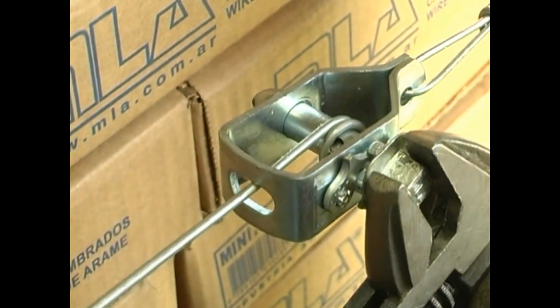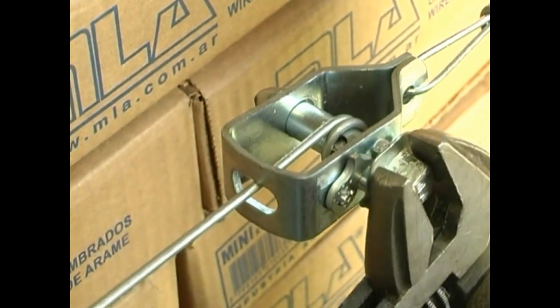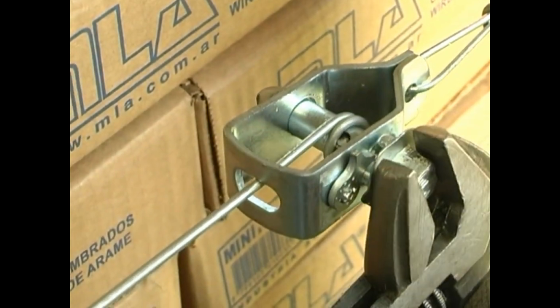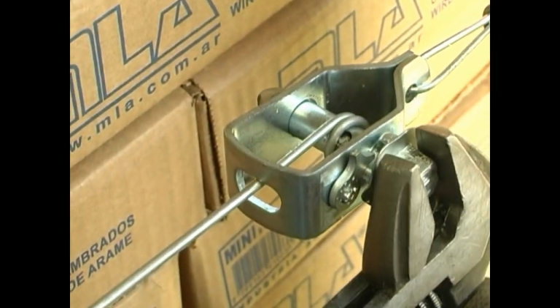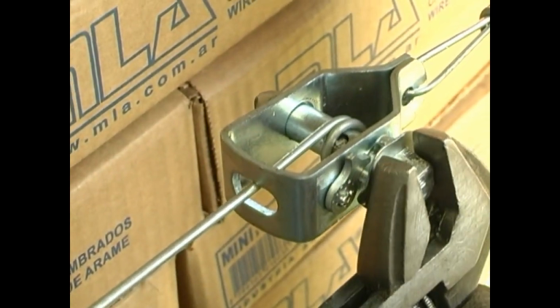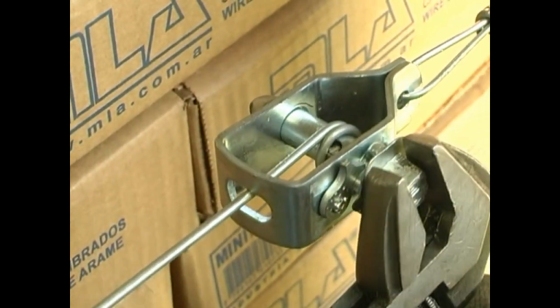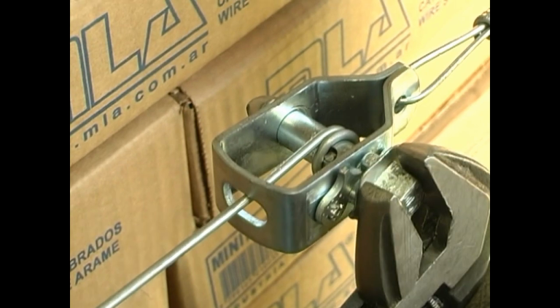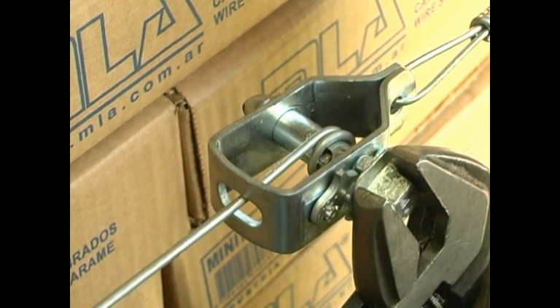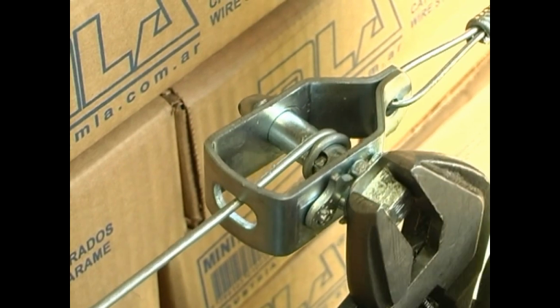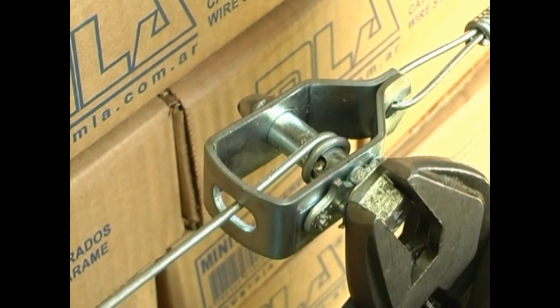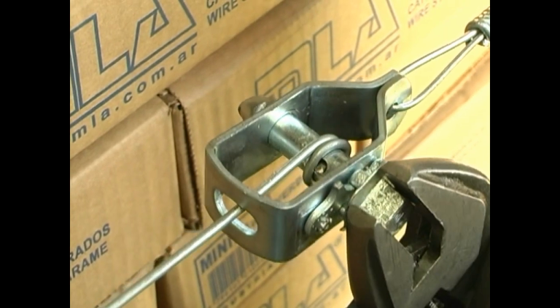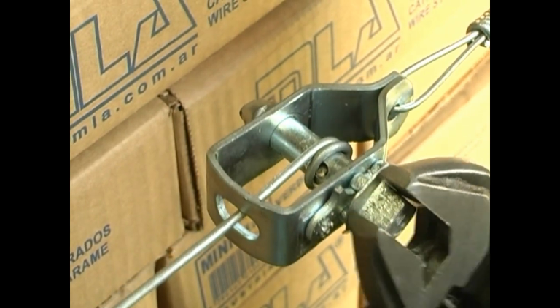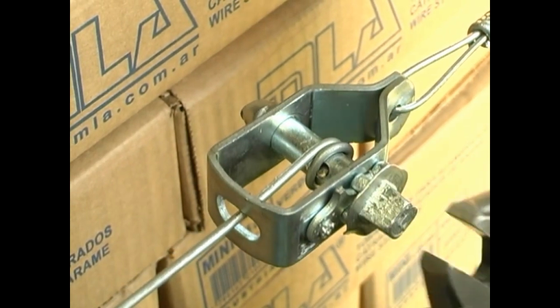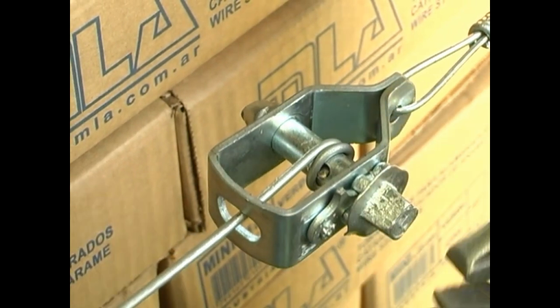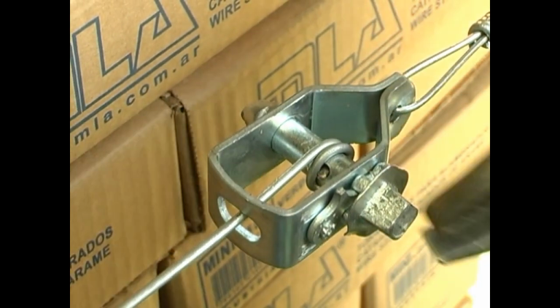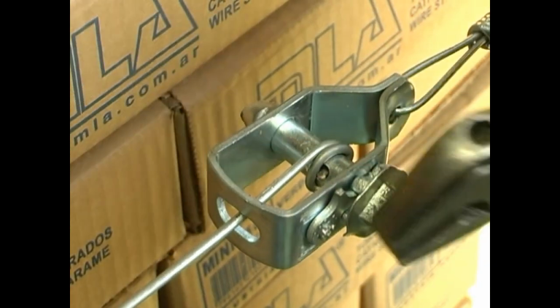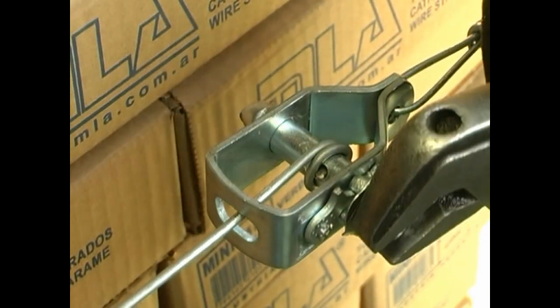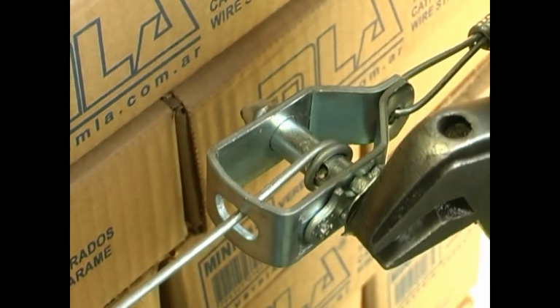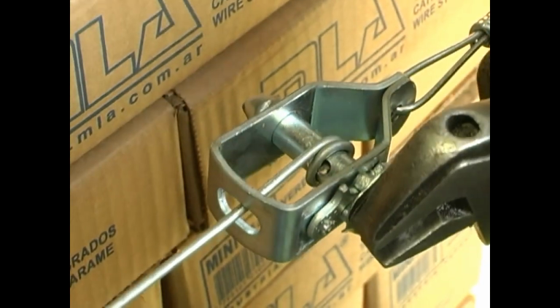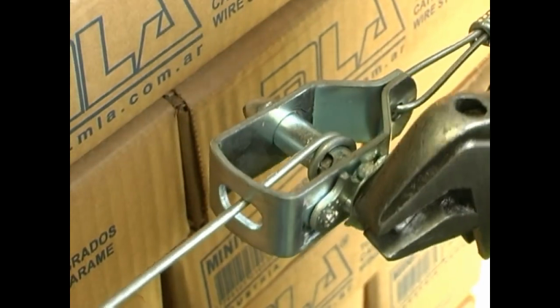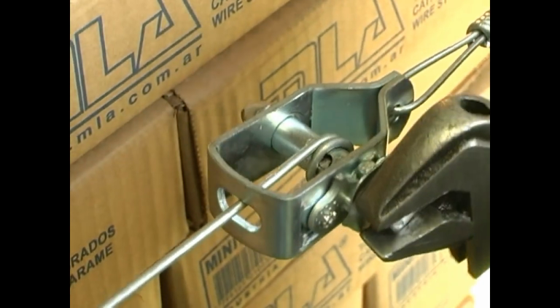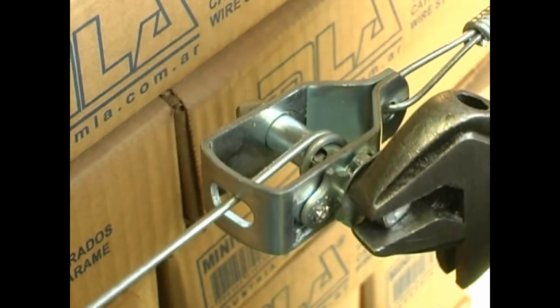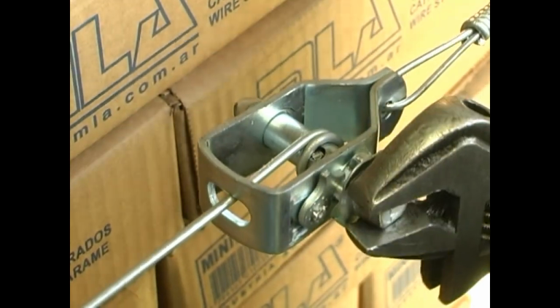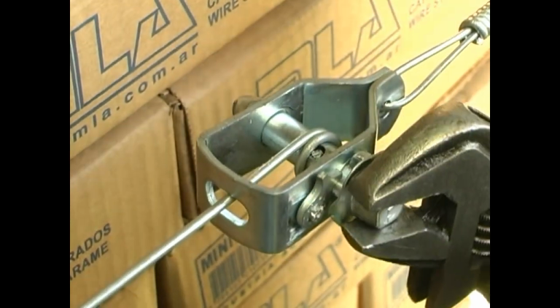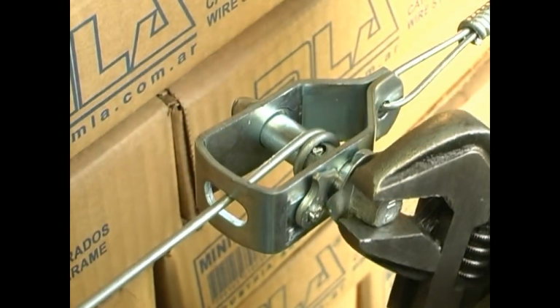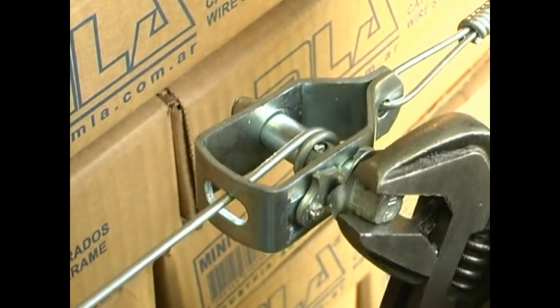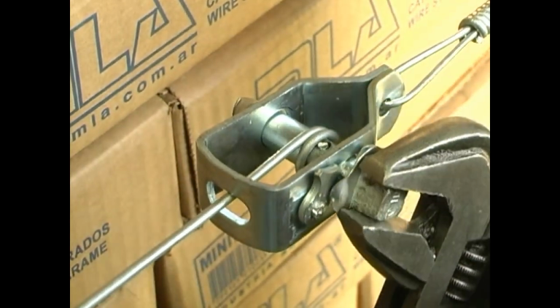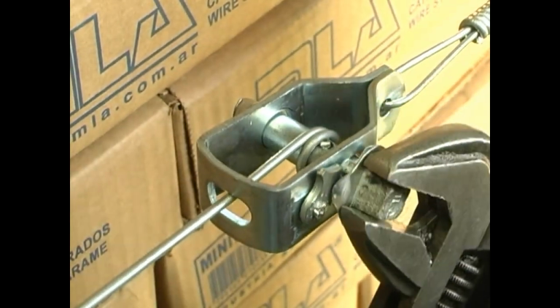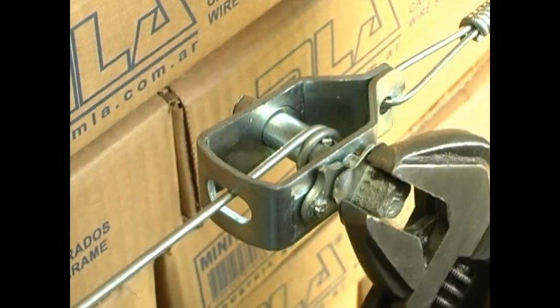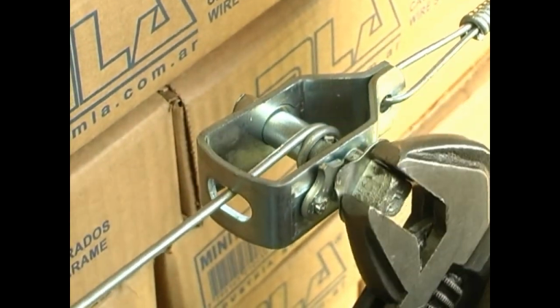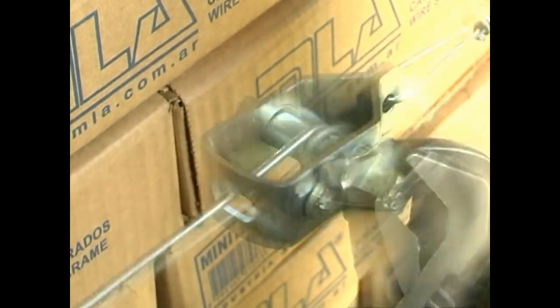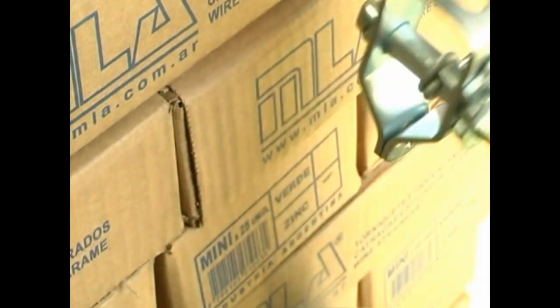Skilled workers are essential to guarantee the fencing quality.